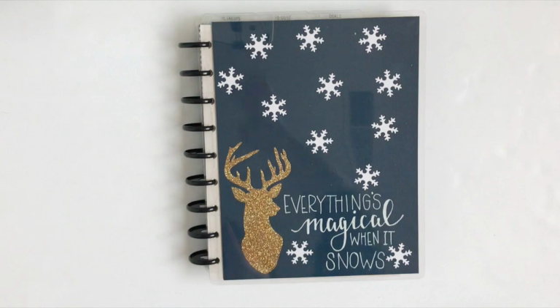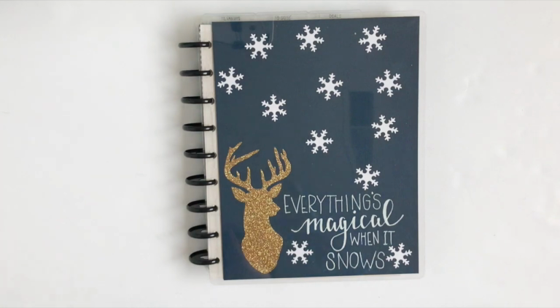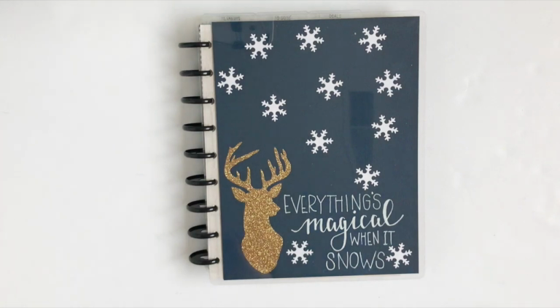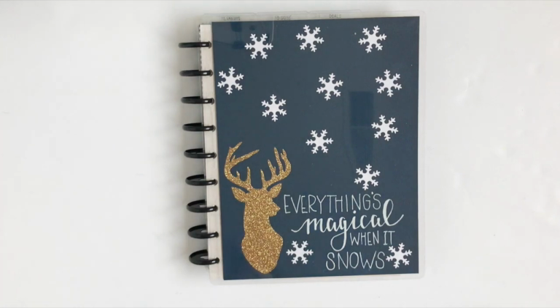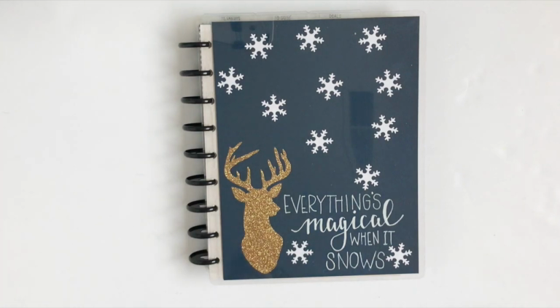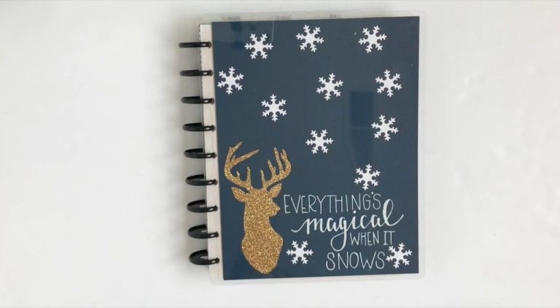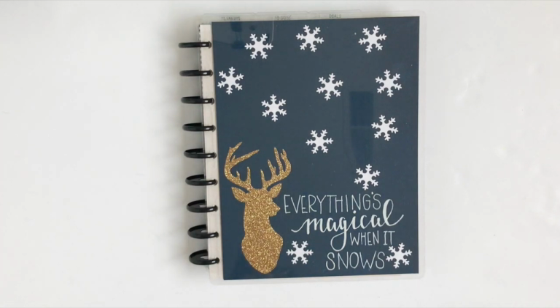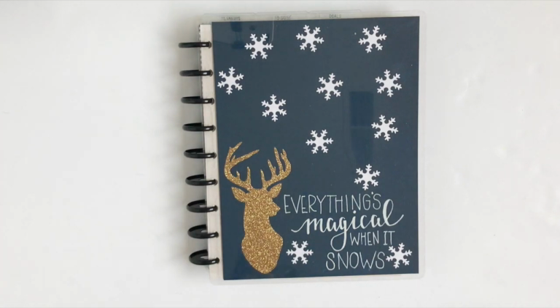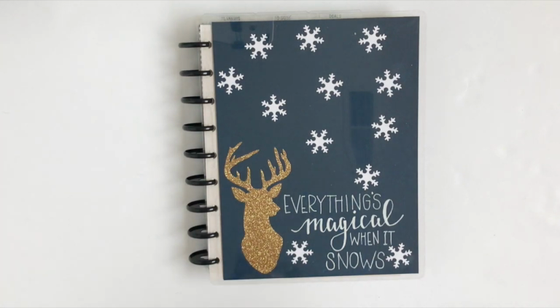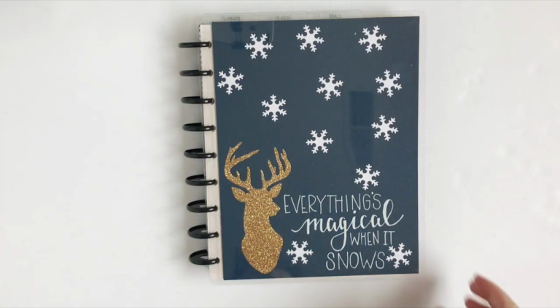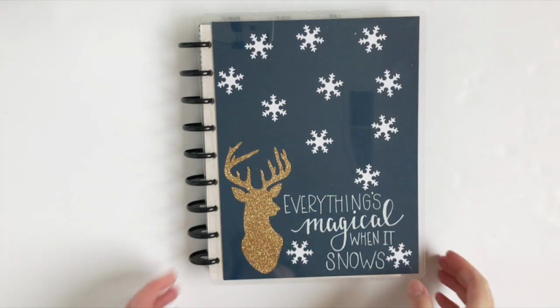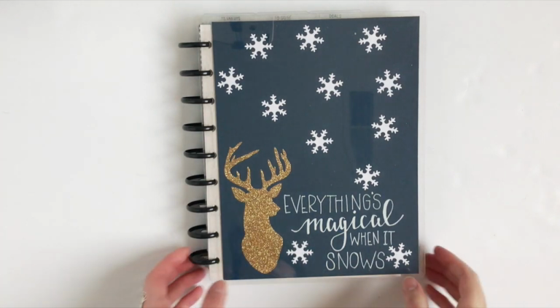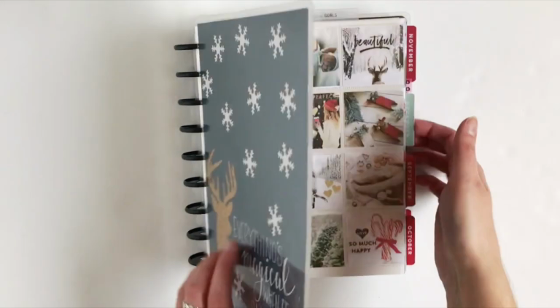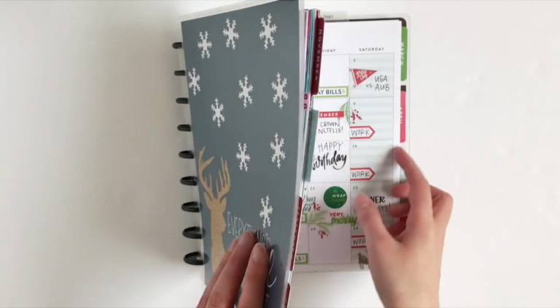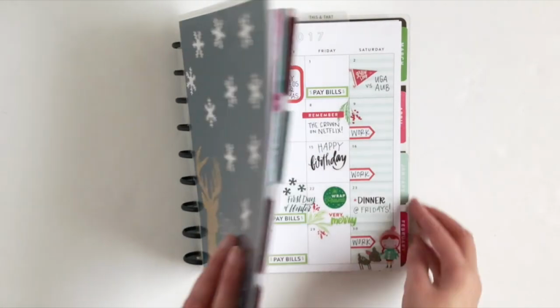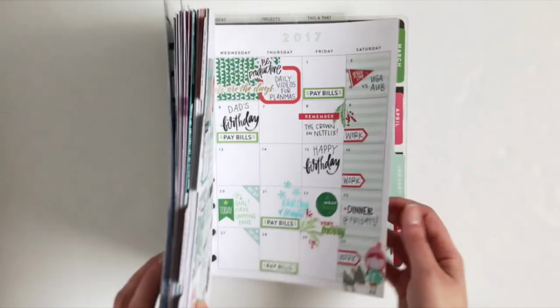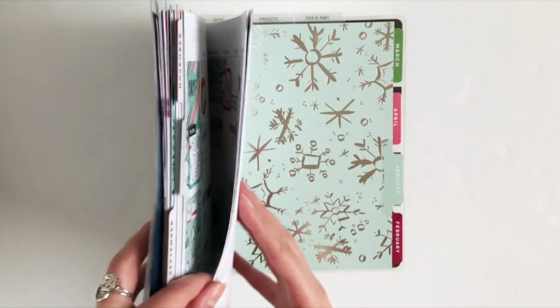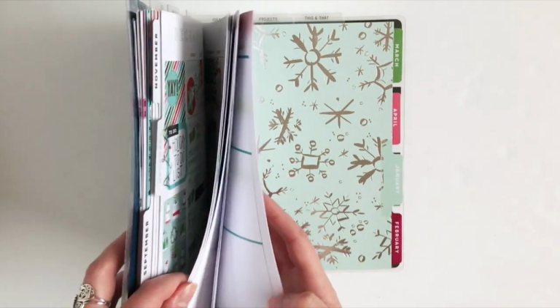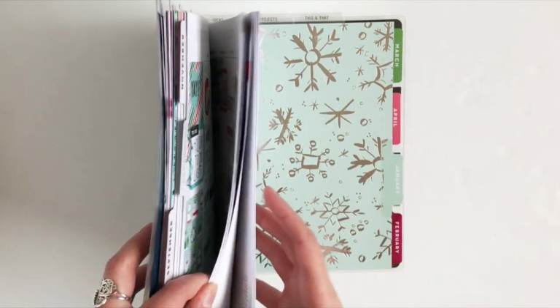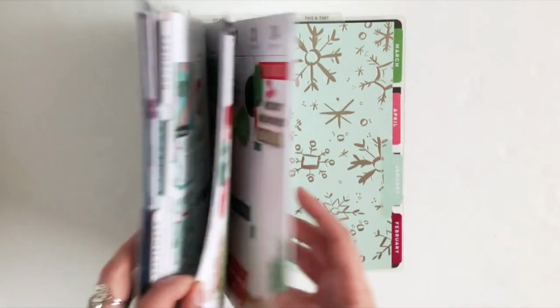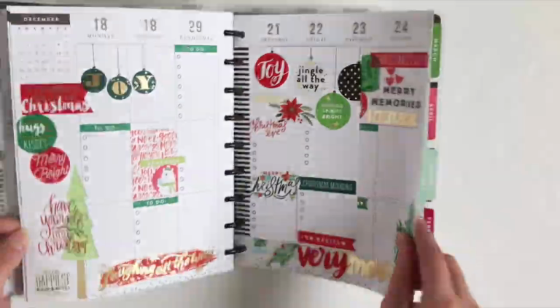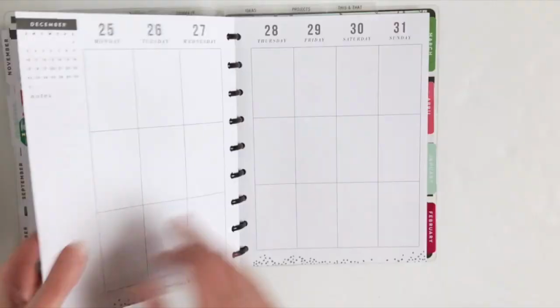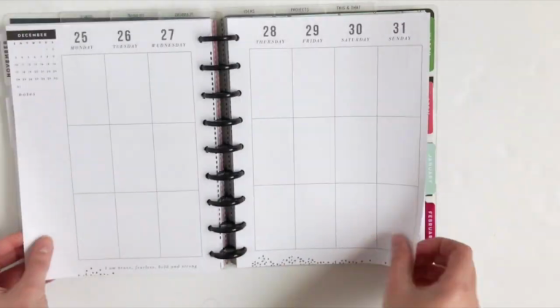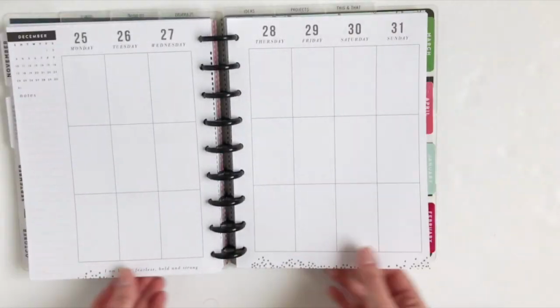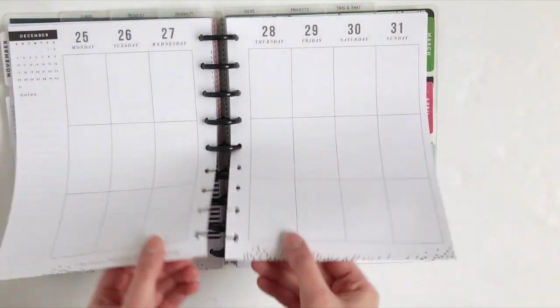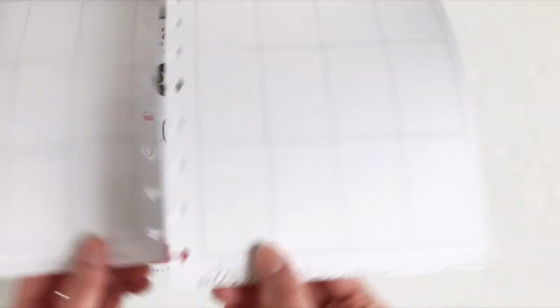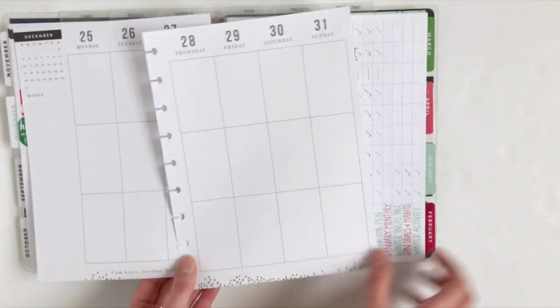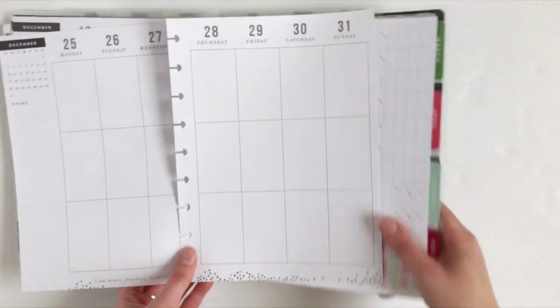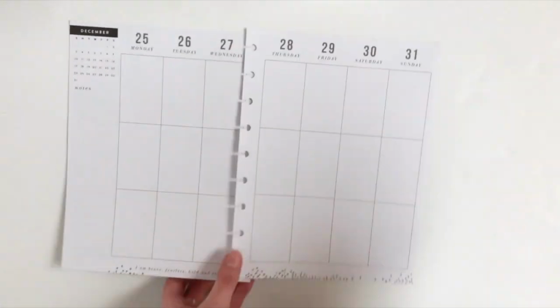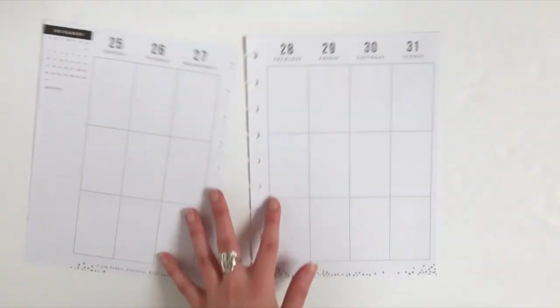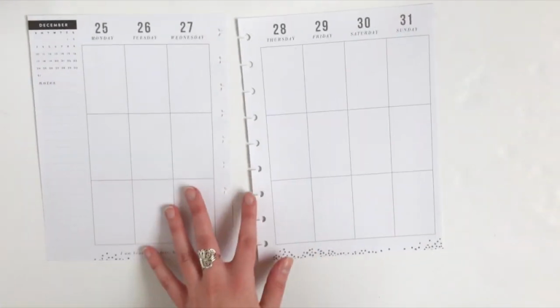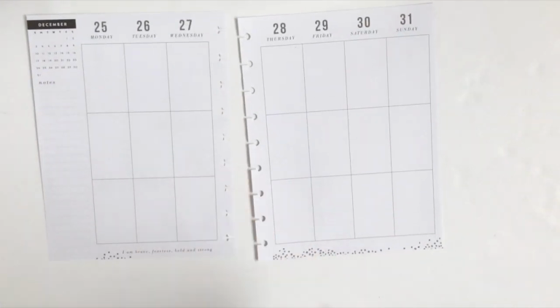Do you want to see how I decorate a week that includes Christmas and New Year's? Stay tuned!